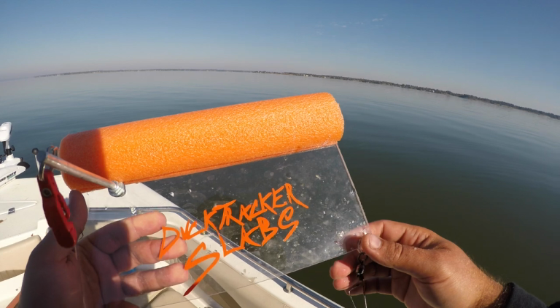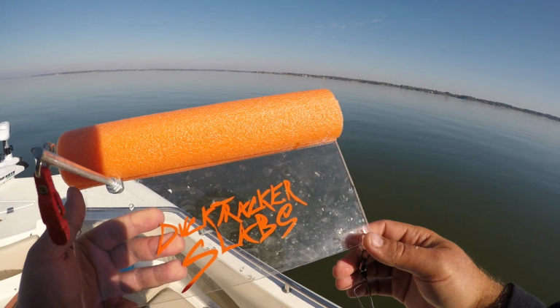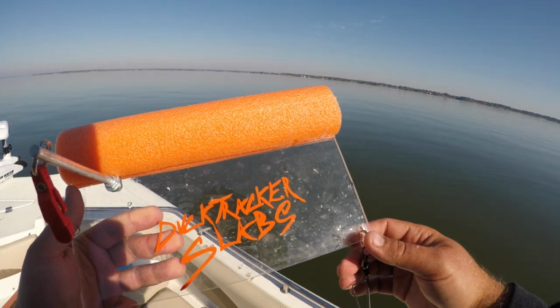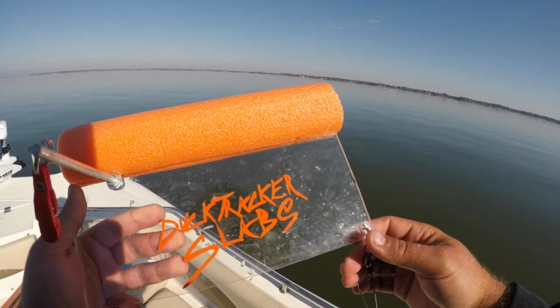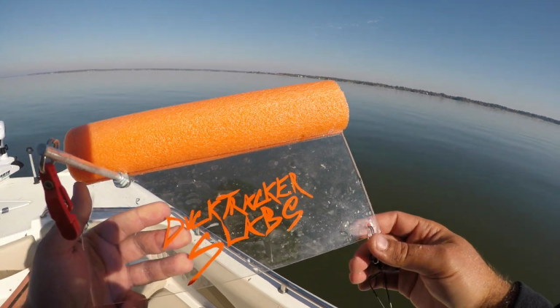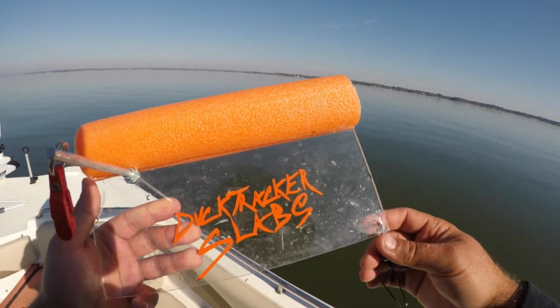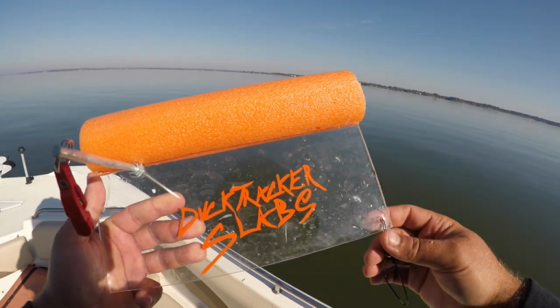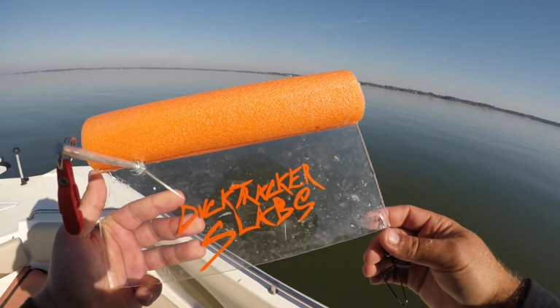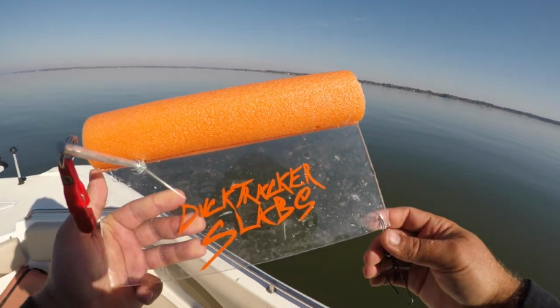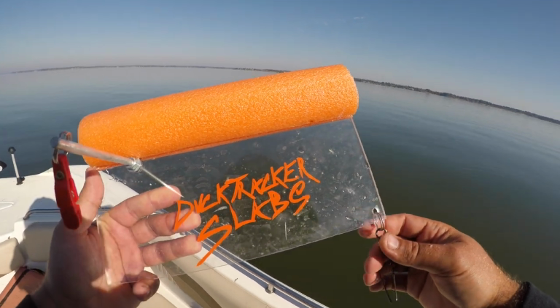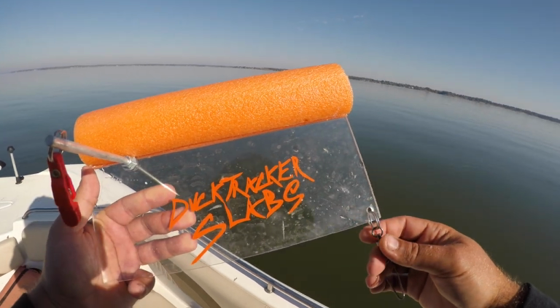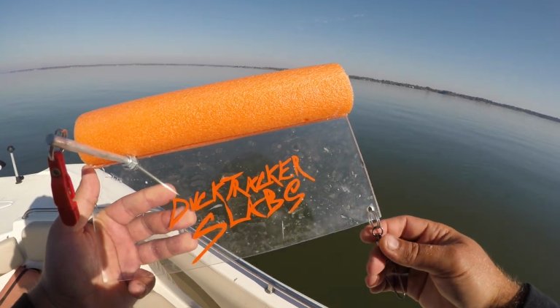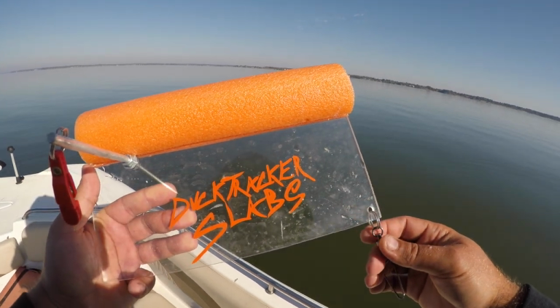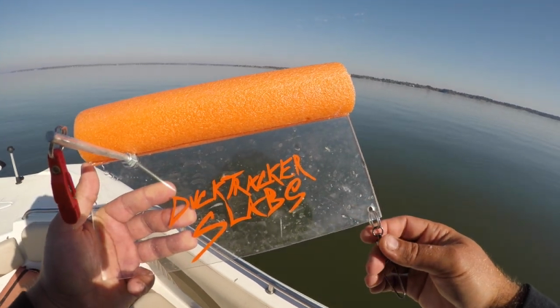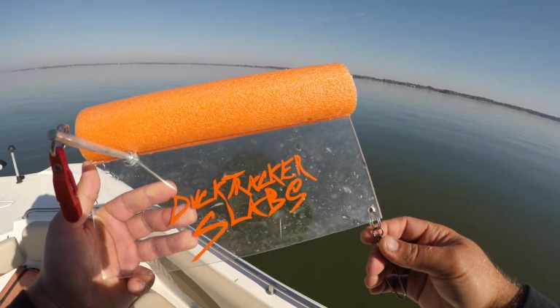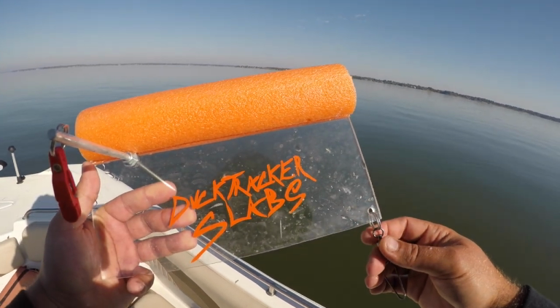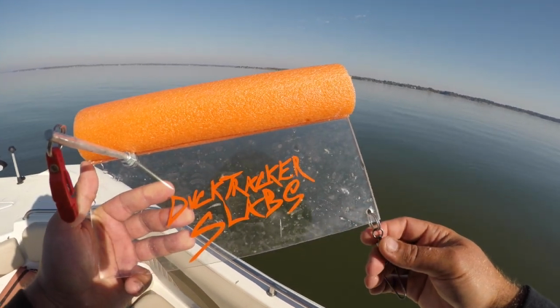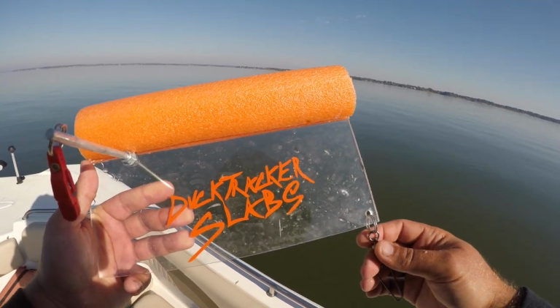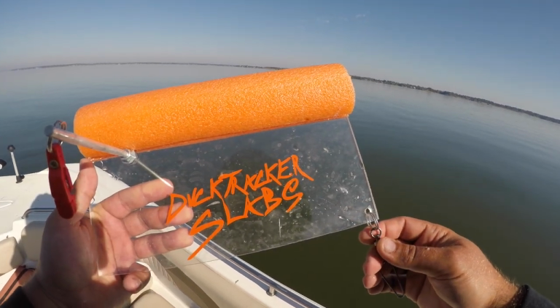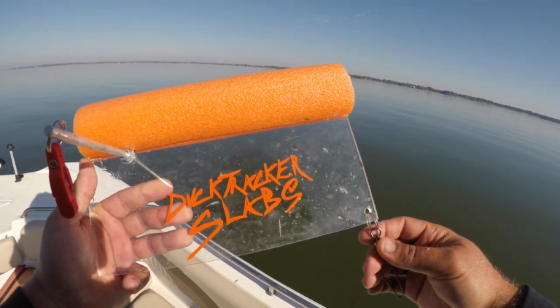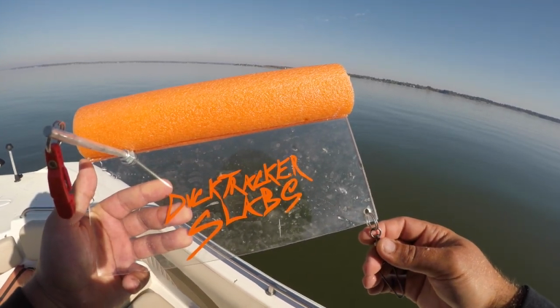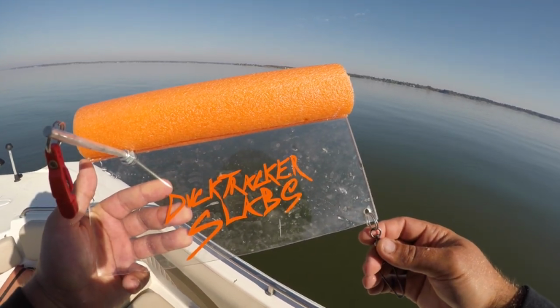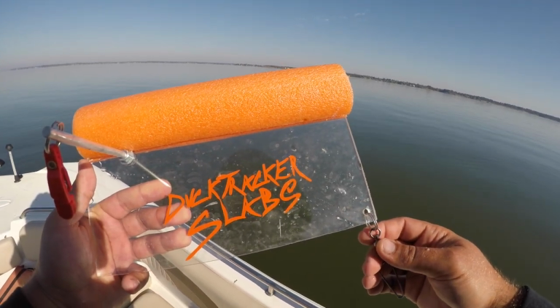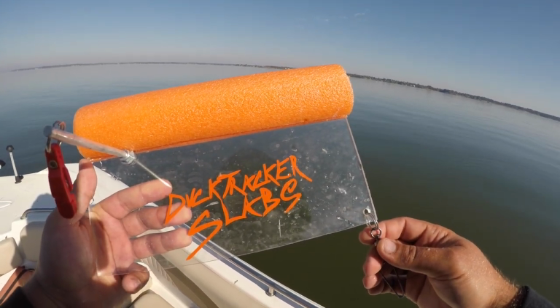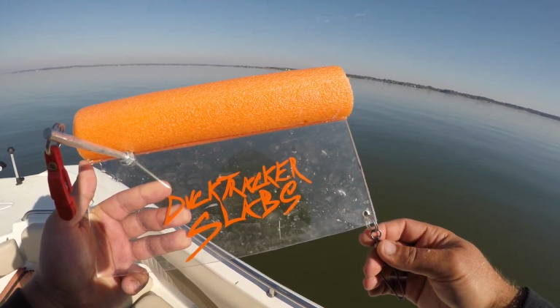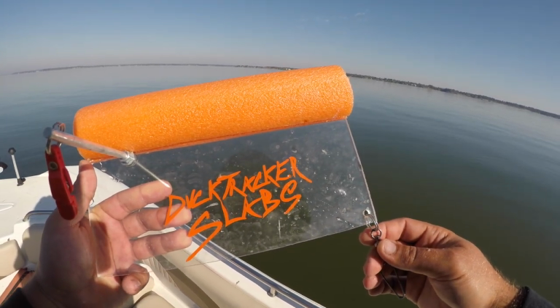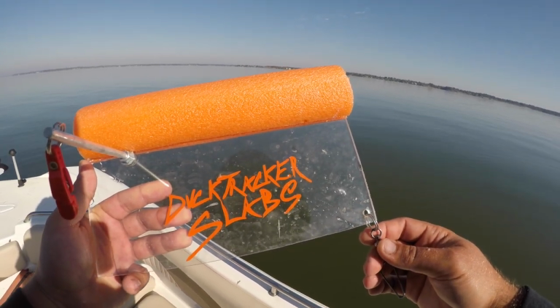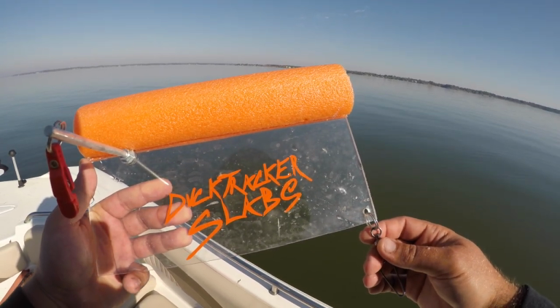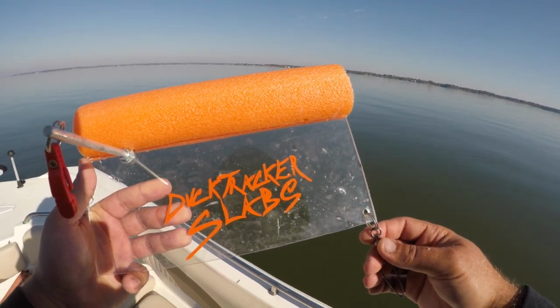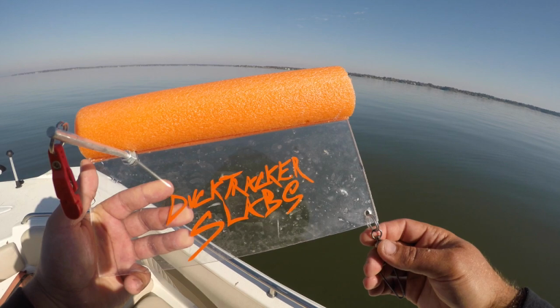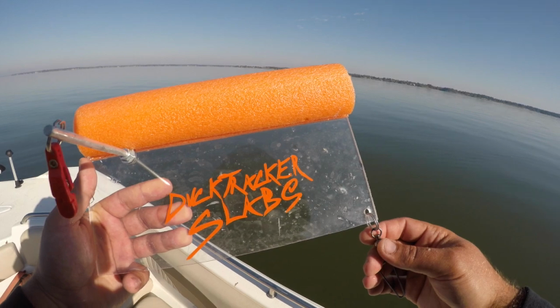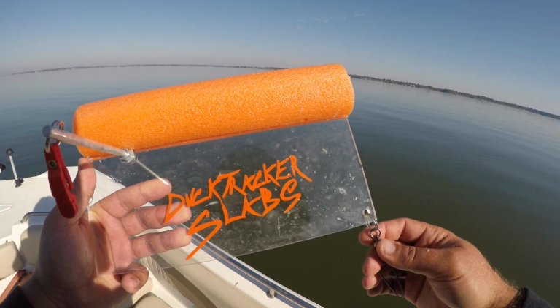Today we're going to be fishing using the planer boards for catfish. Stay tuned.